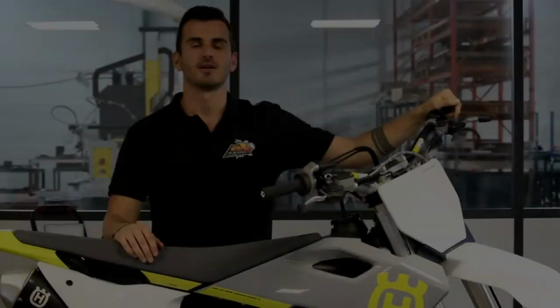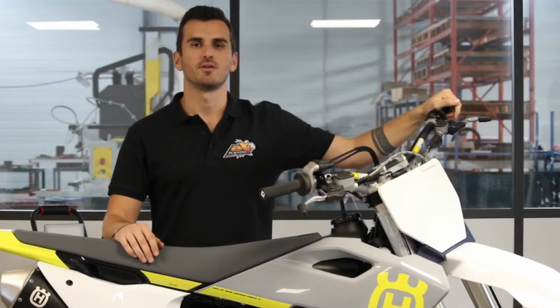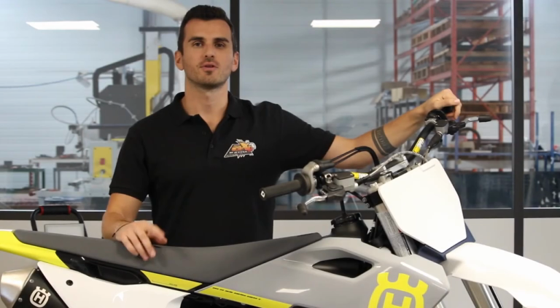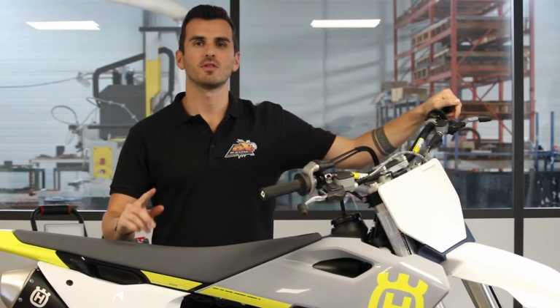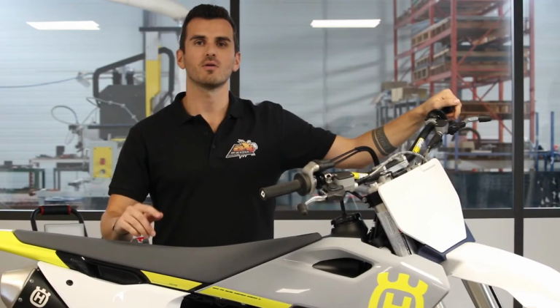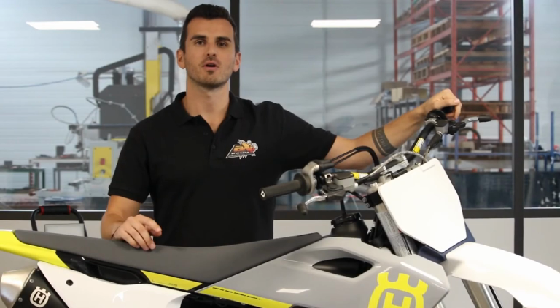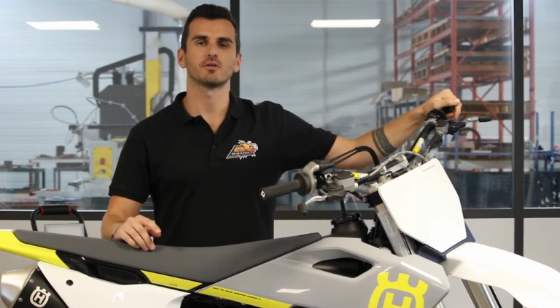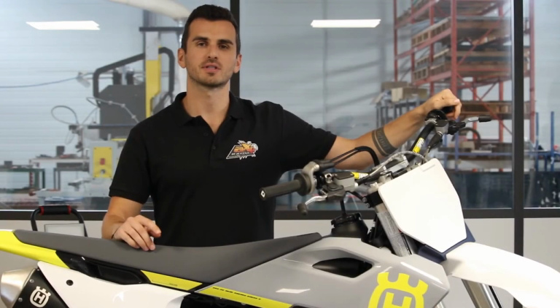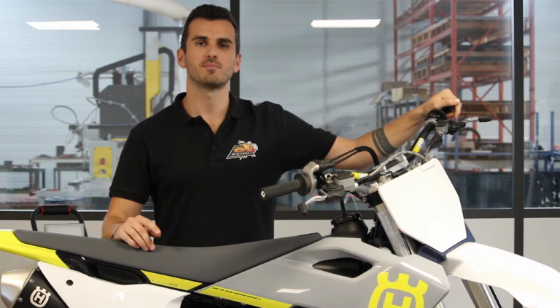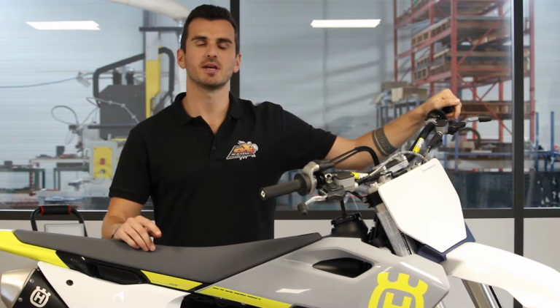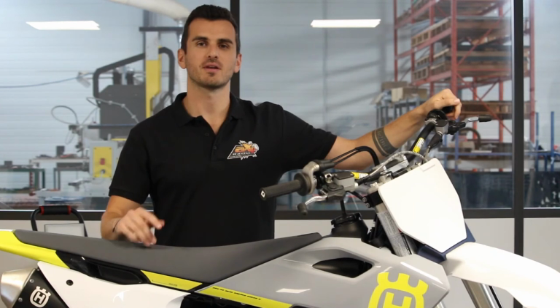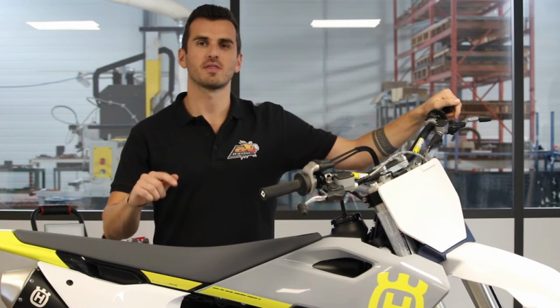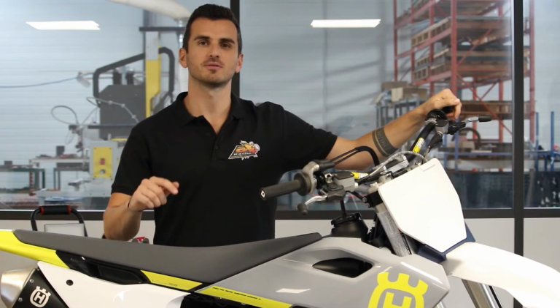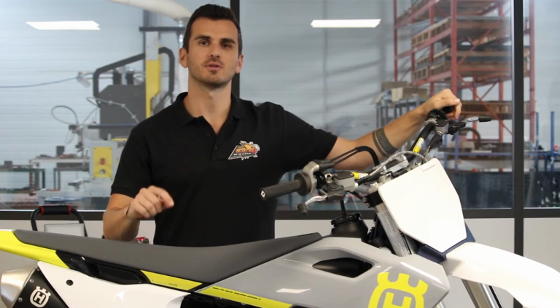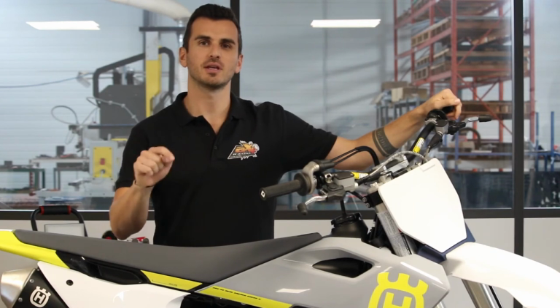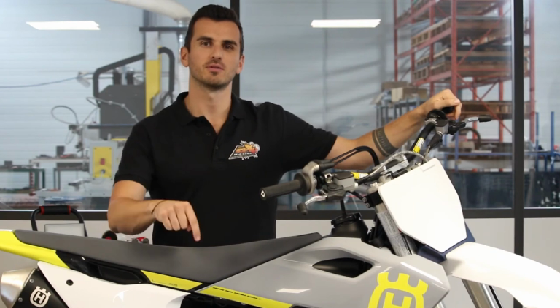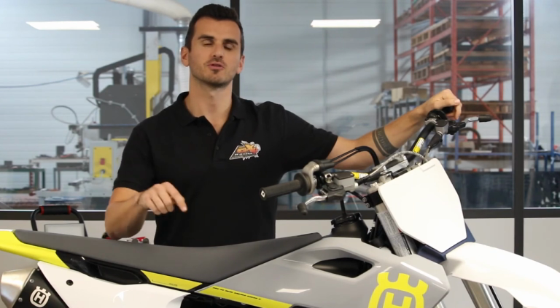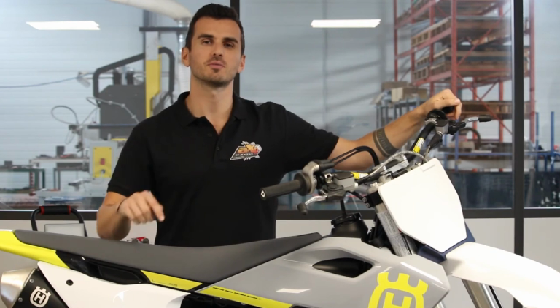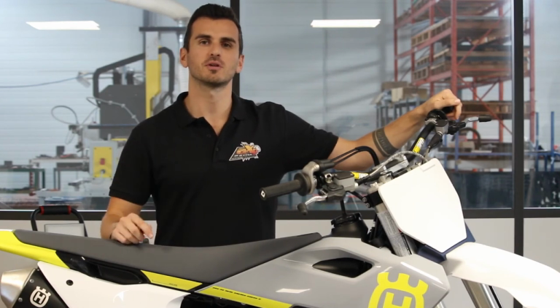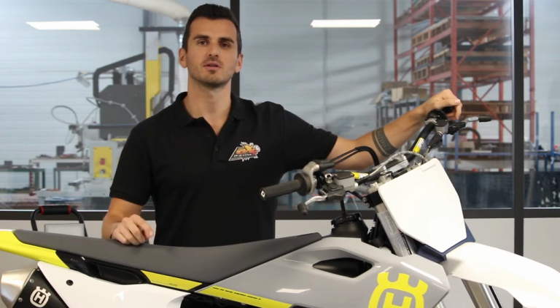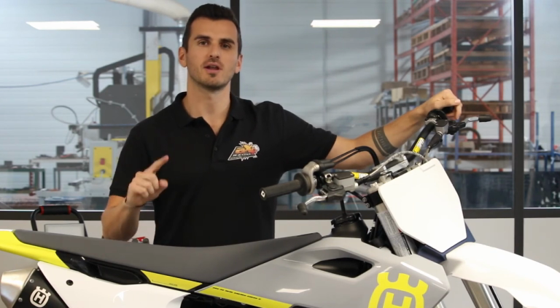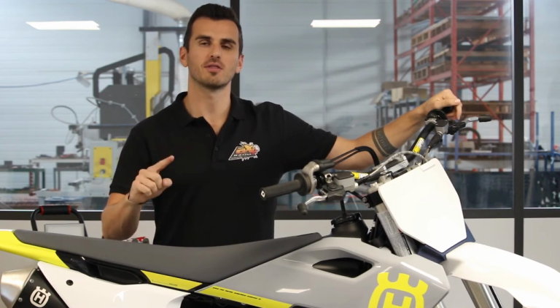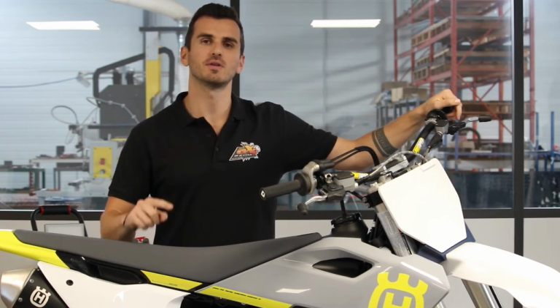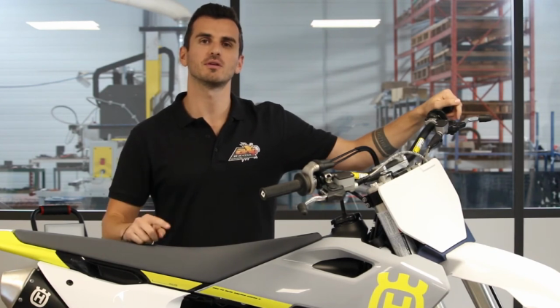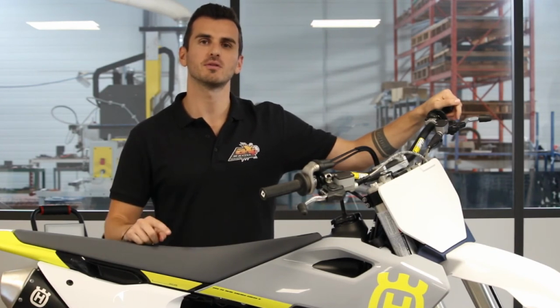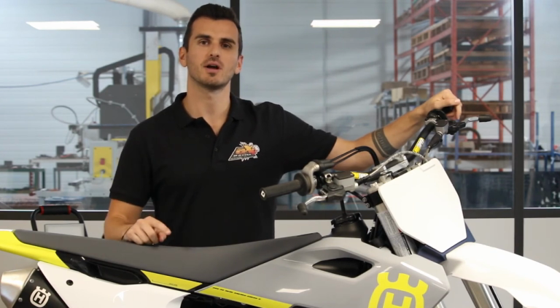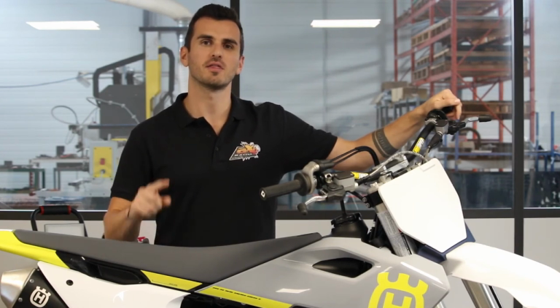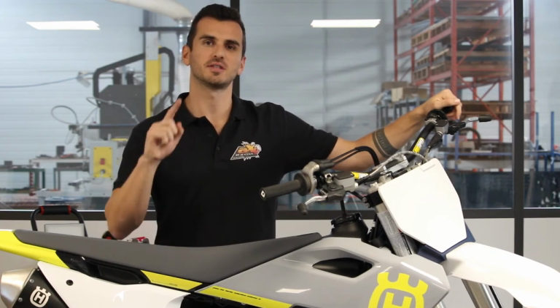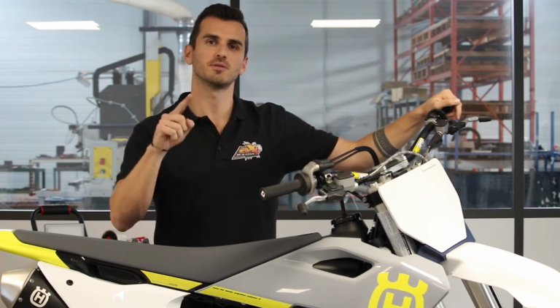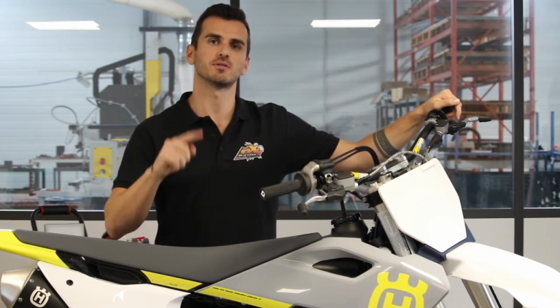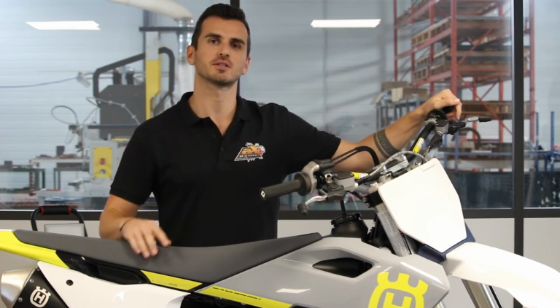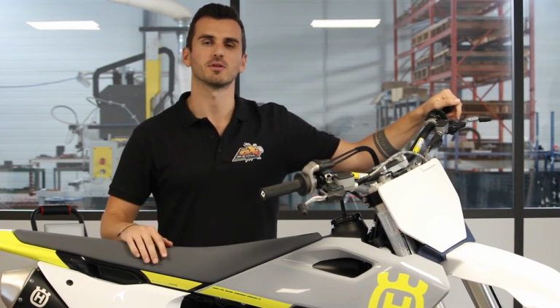You can now order your skid plate thanks to the link in the description. Like the video and see you in the next one.